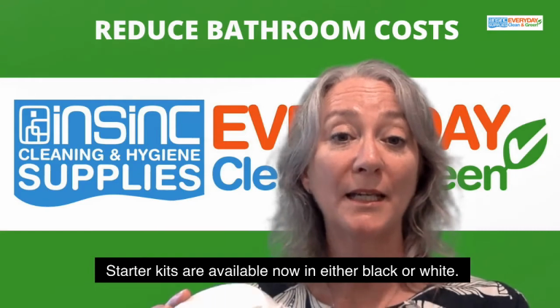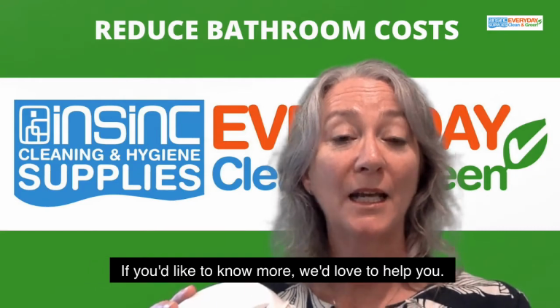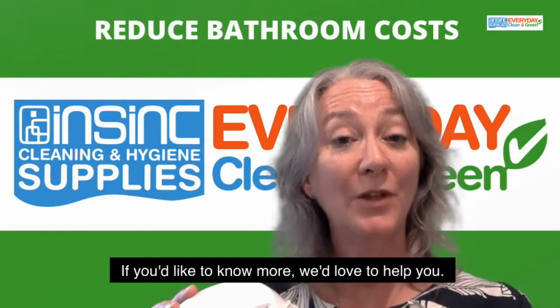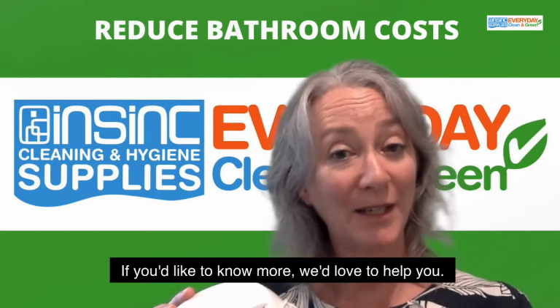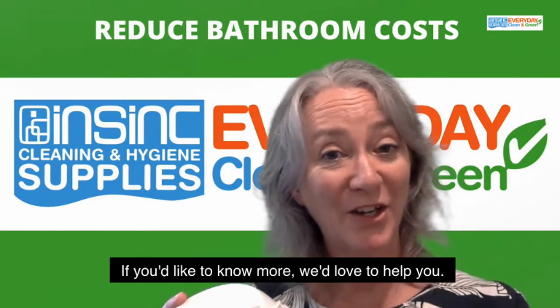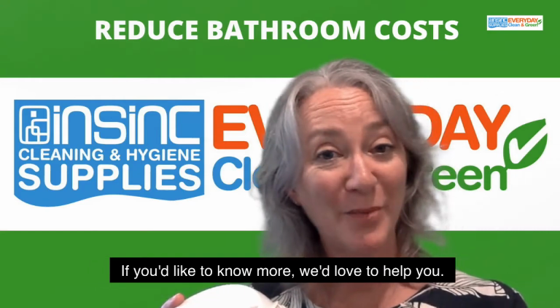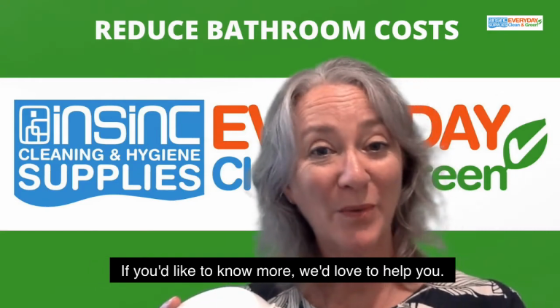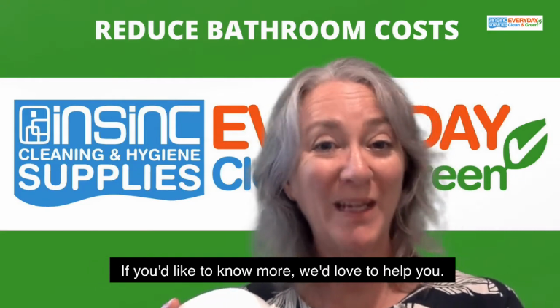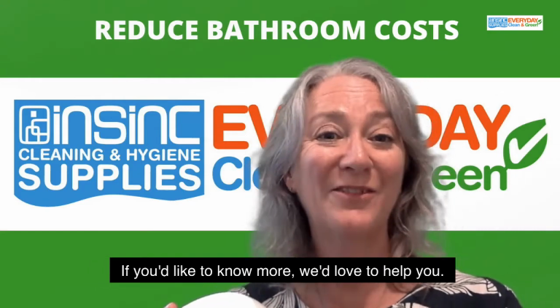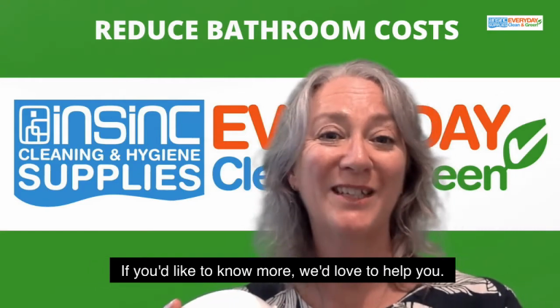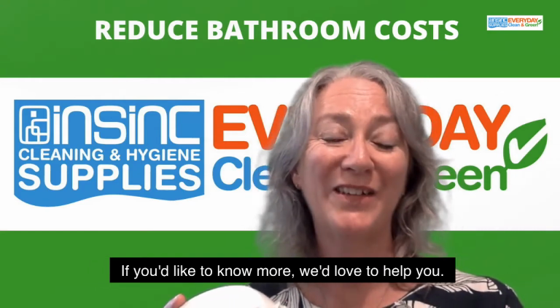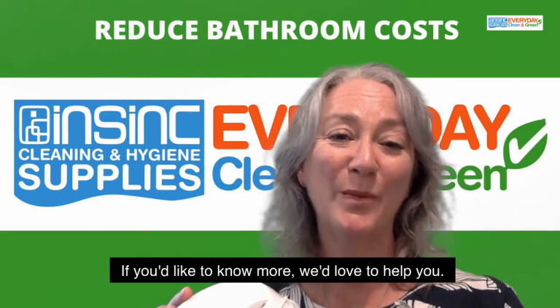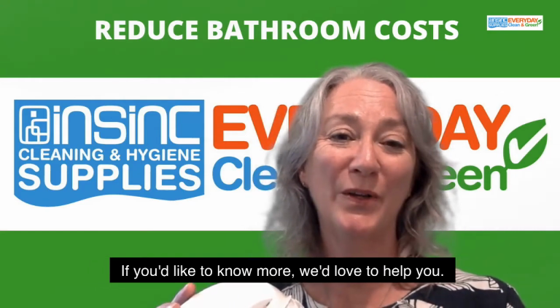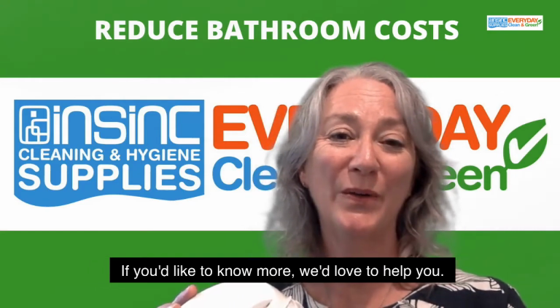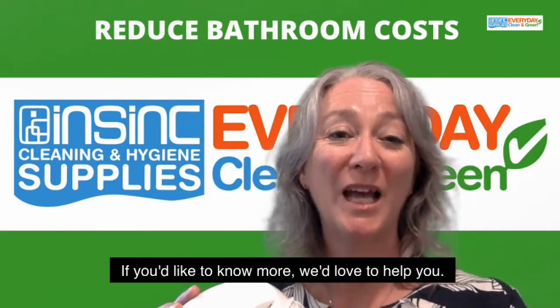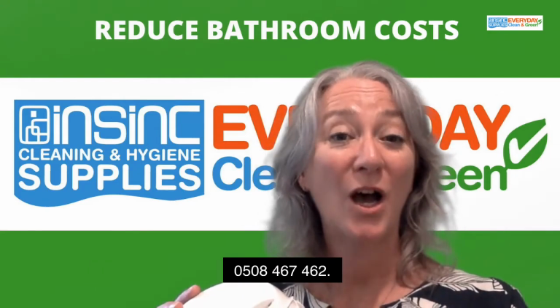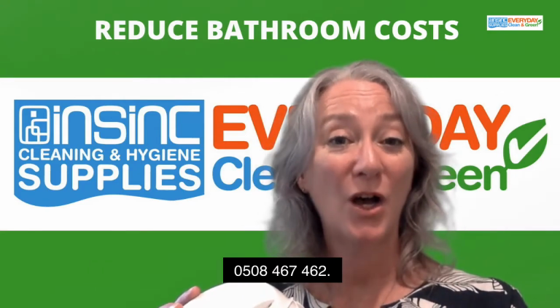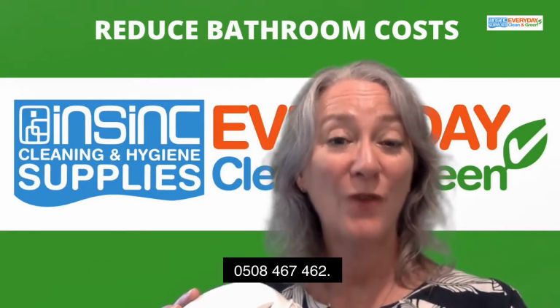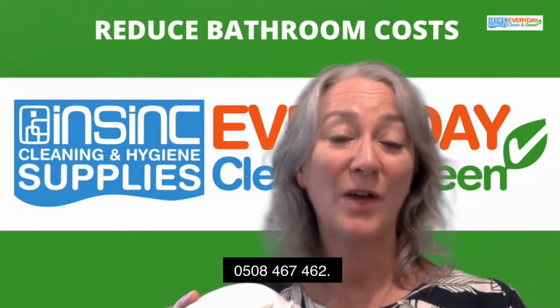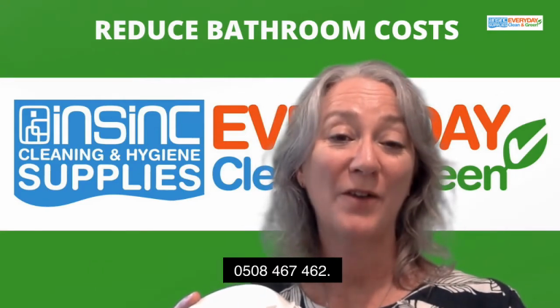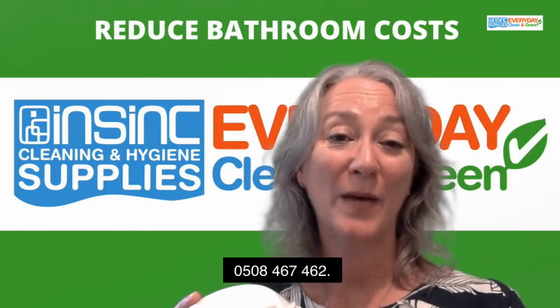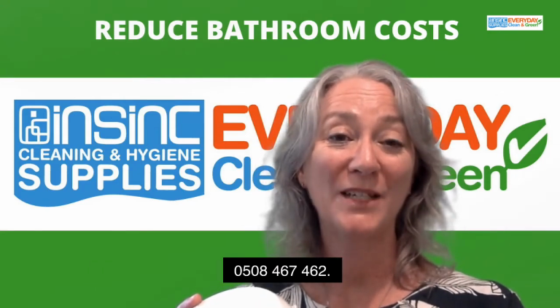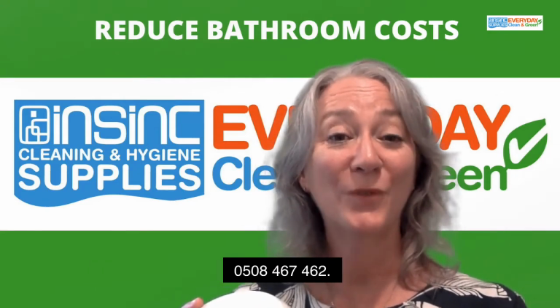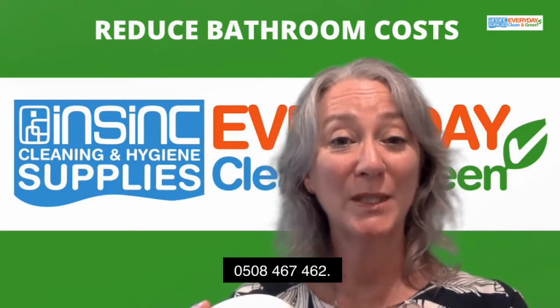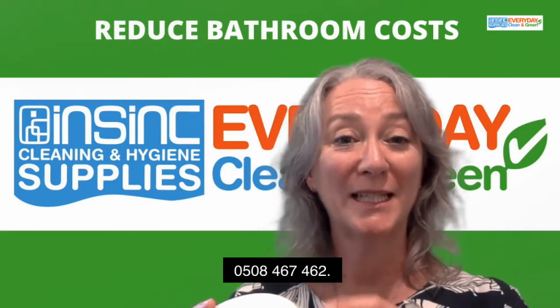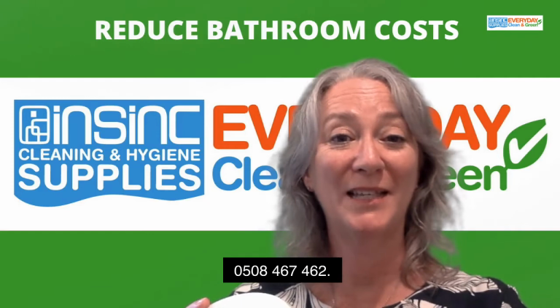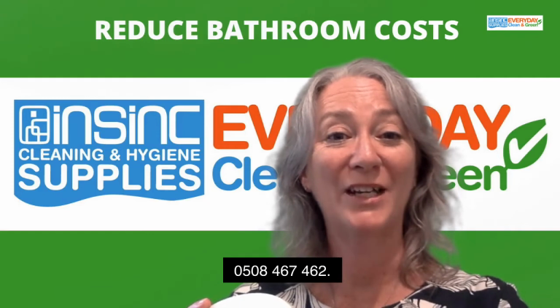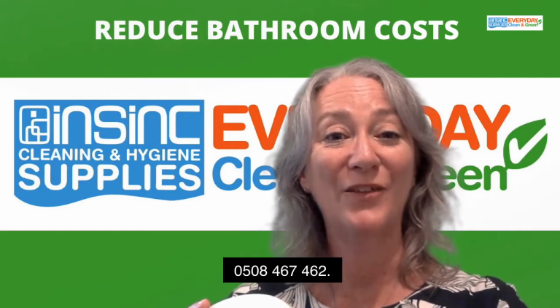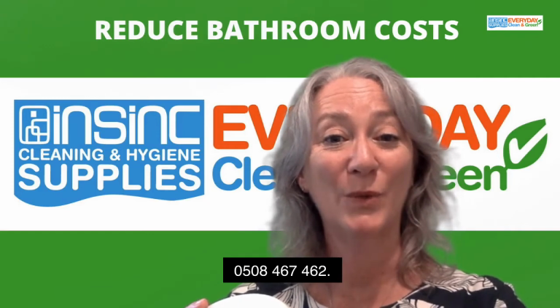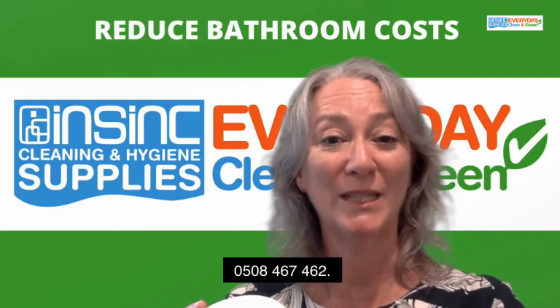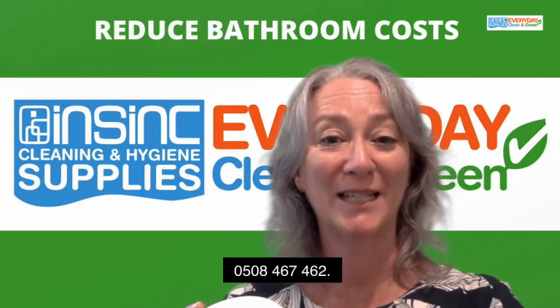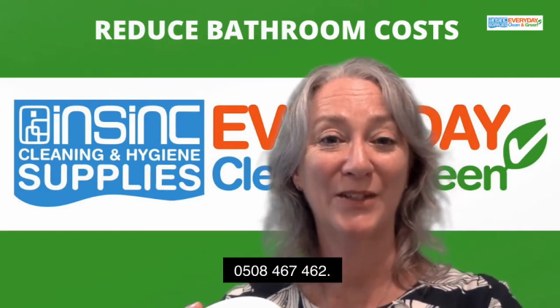If you'd like to know more, we'd love to help you. Call us on 0508 467 462.